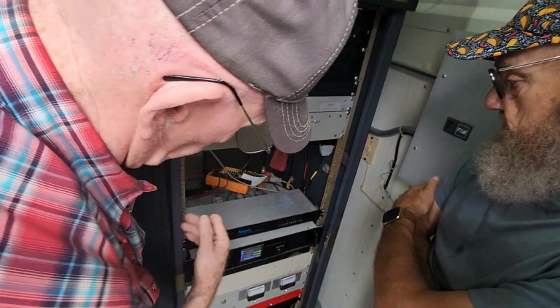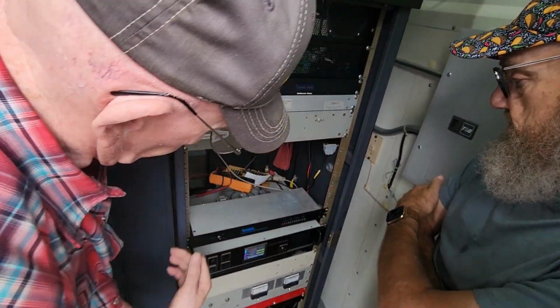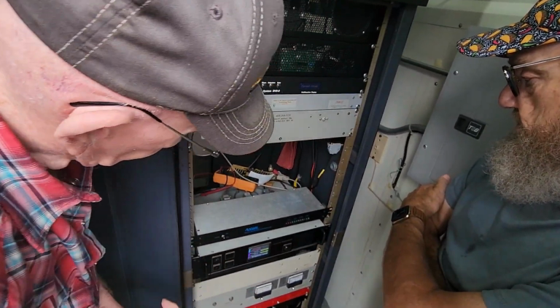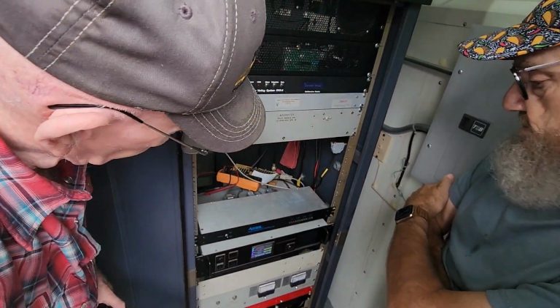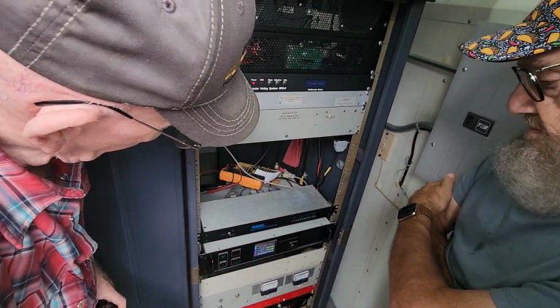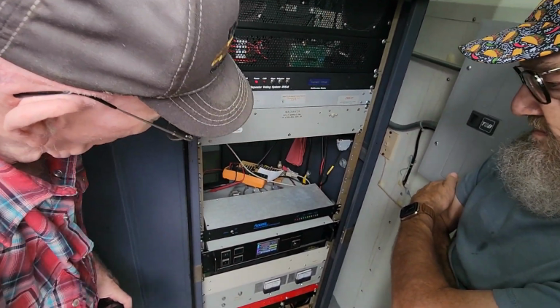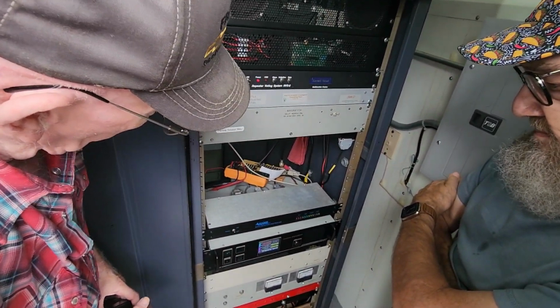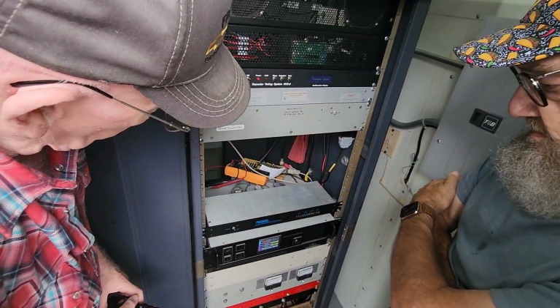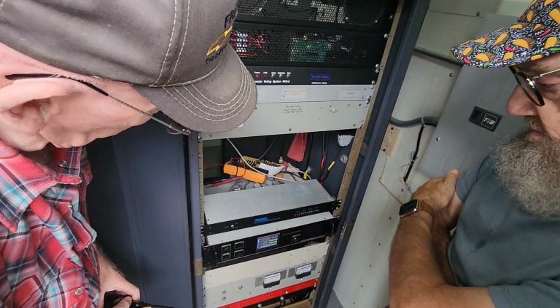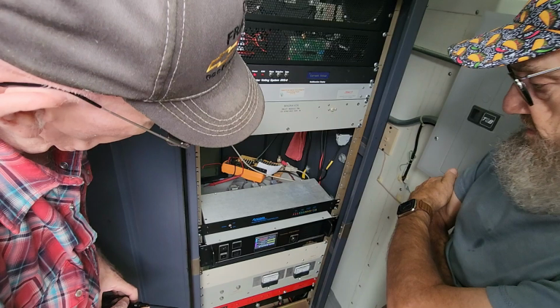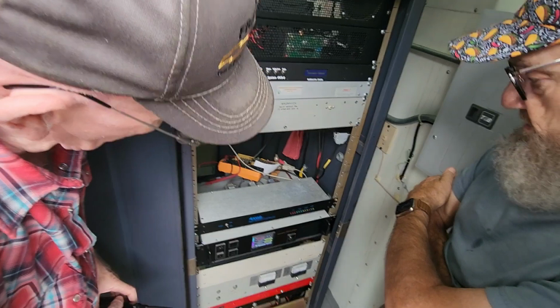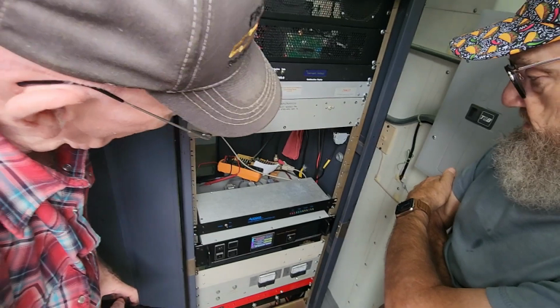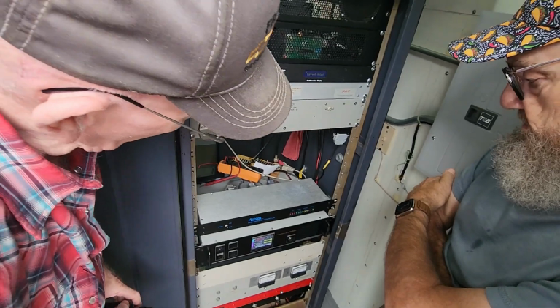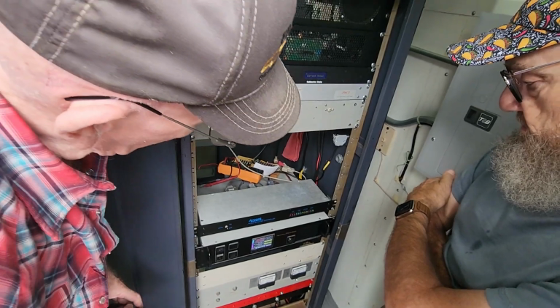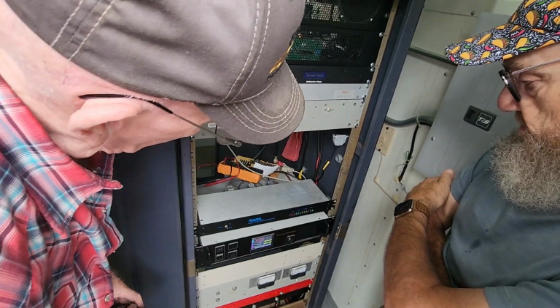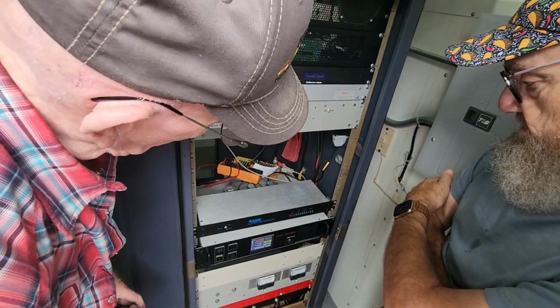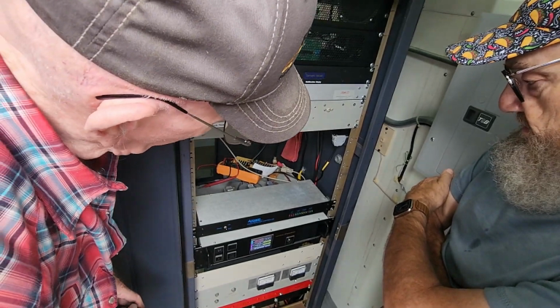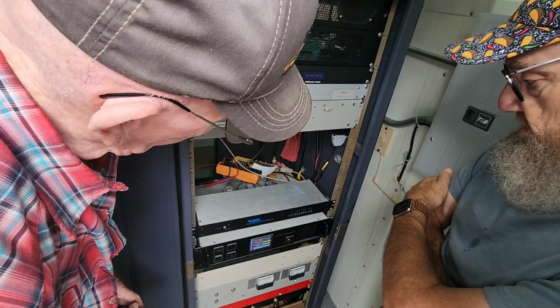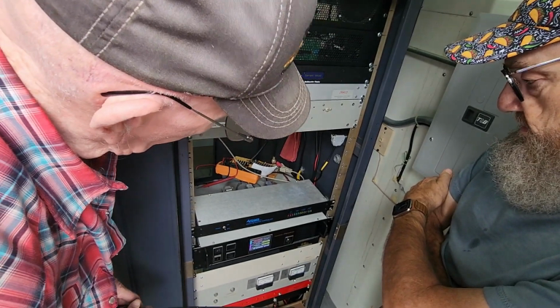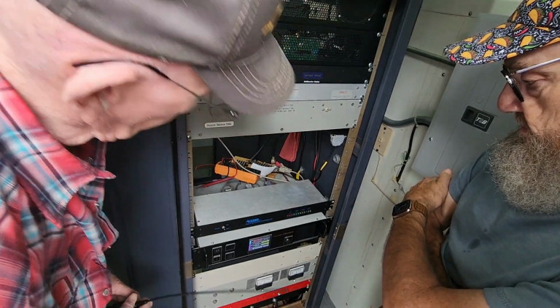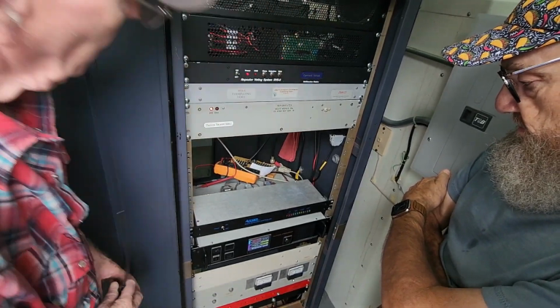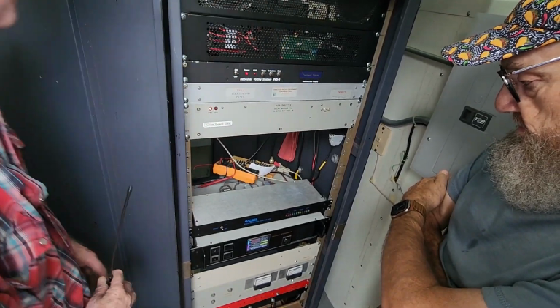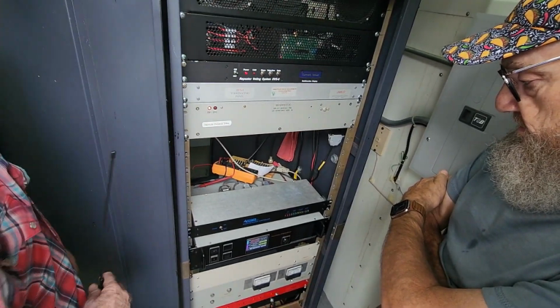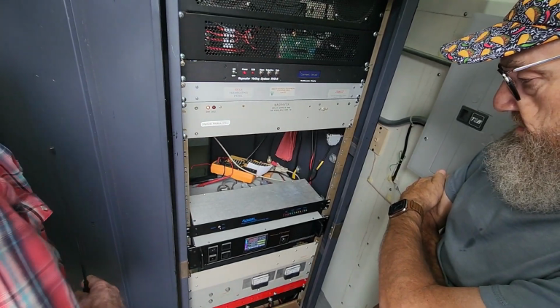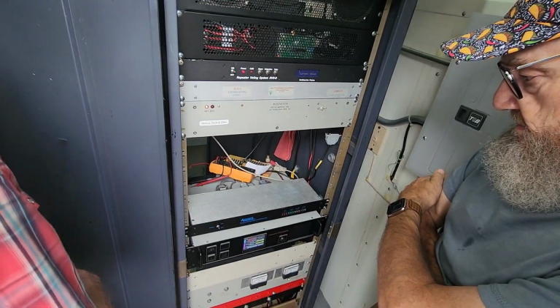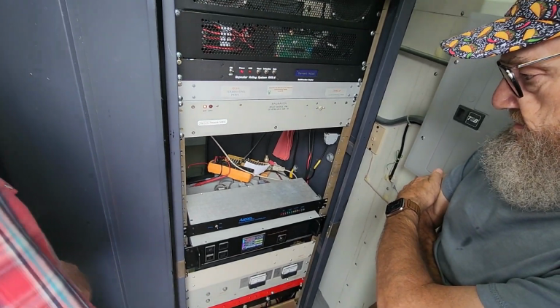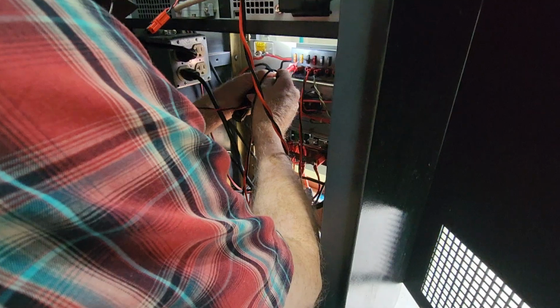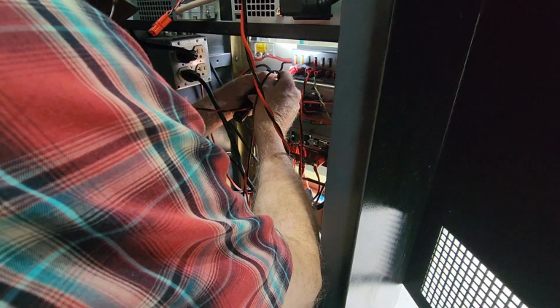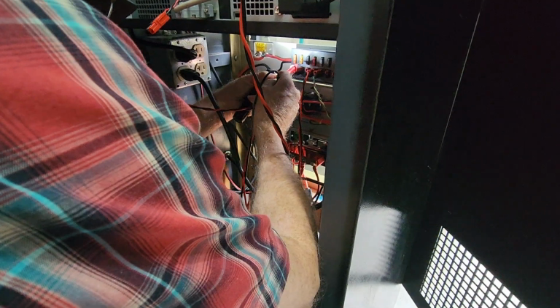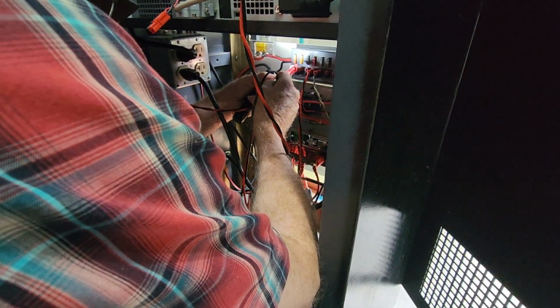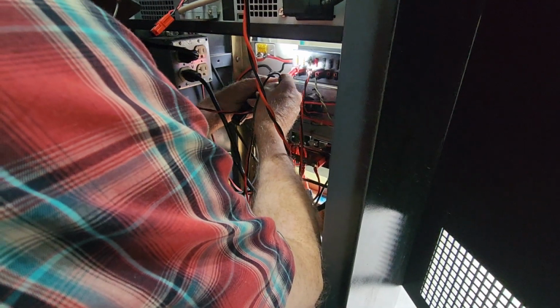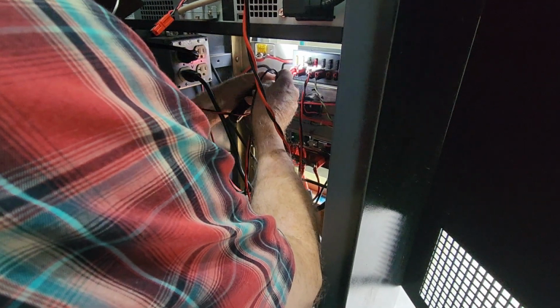We got some of our new members out as well as some members that have been around a while, and we started to troubleshoot. That's the ARCOM on the very top there that everybody's kind of taking a look at.